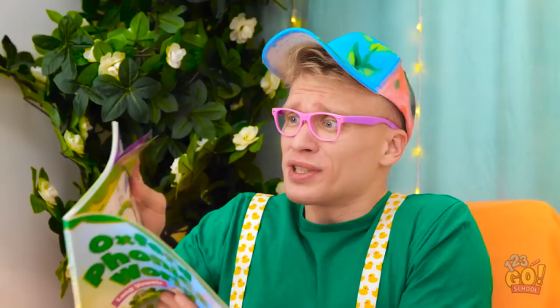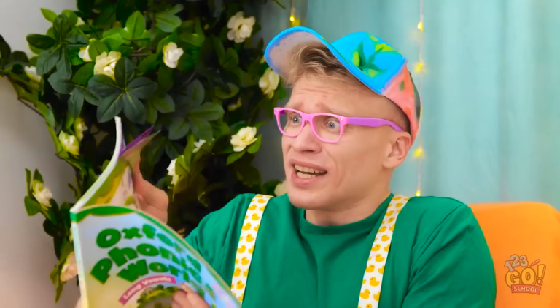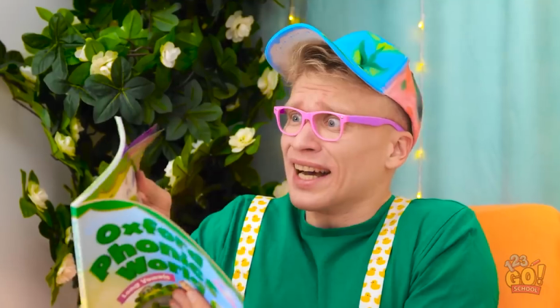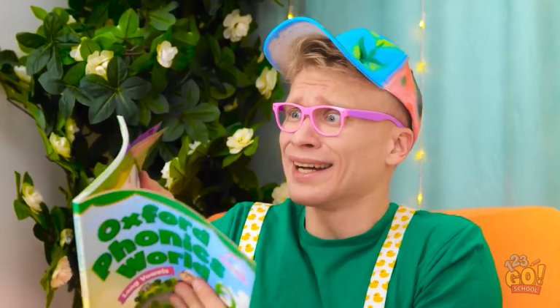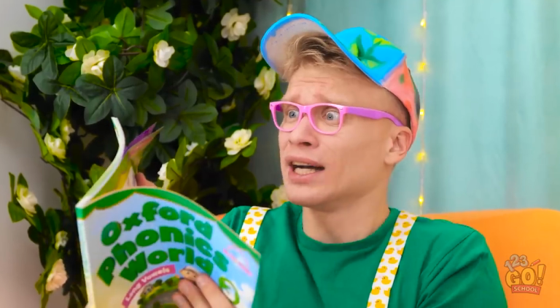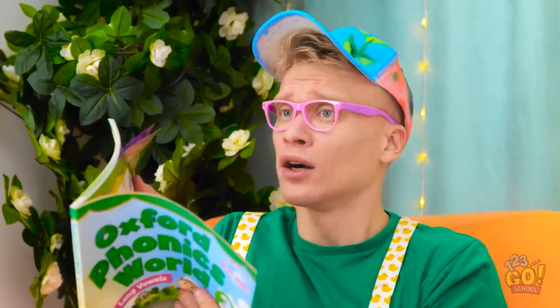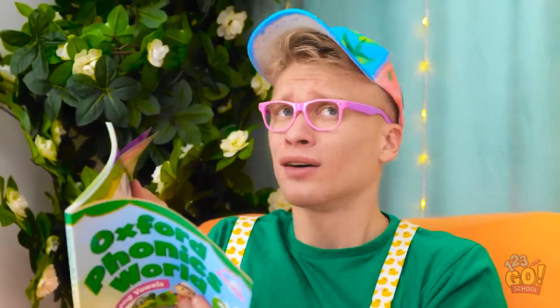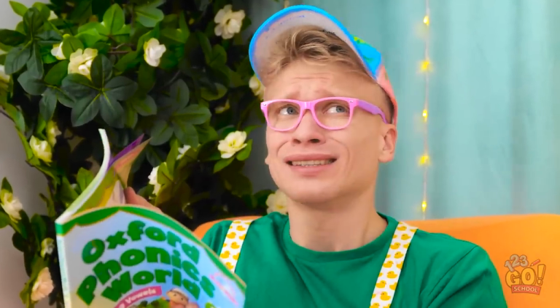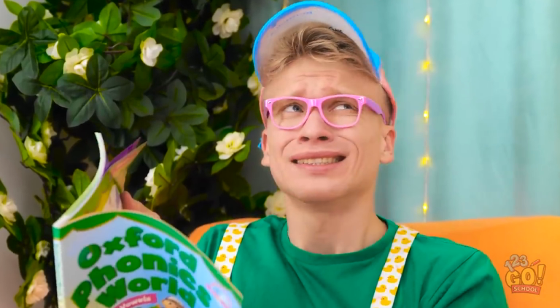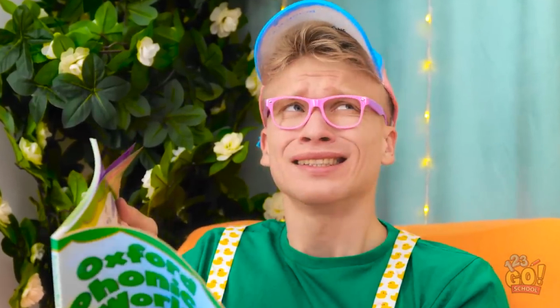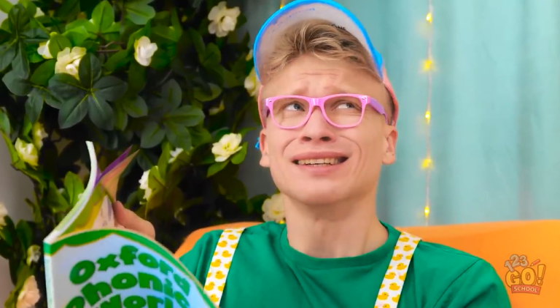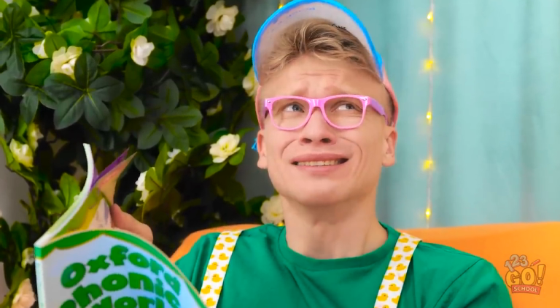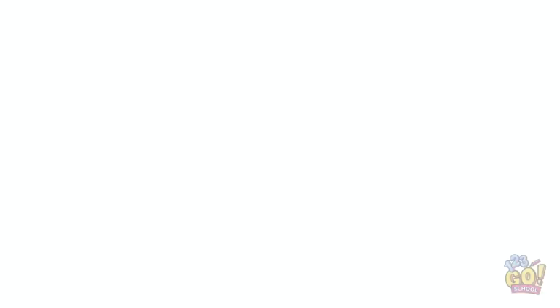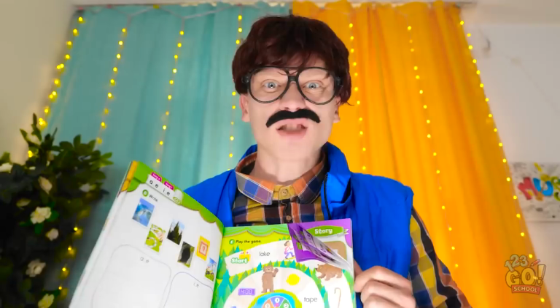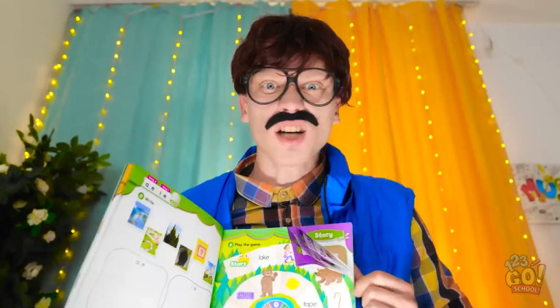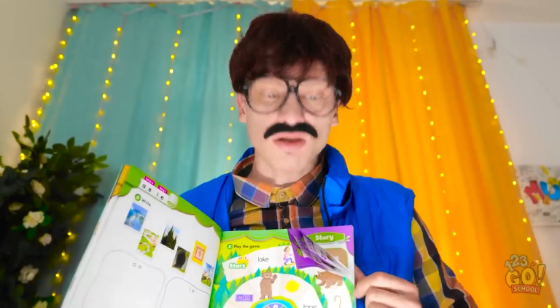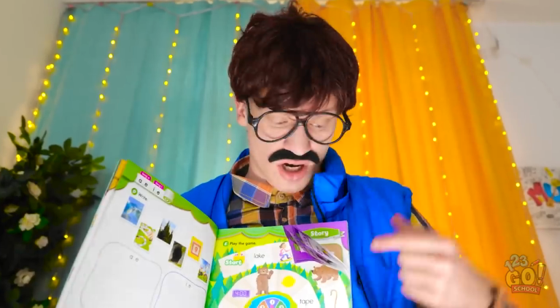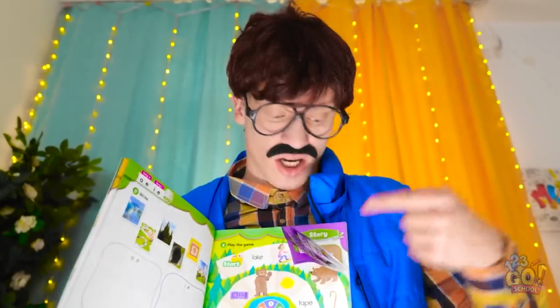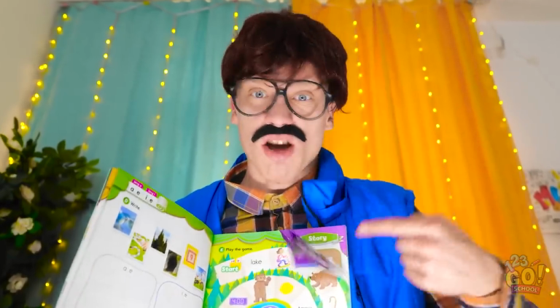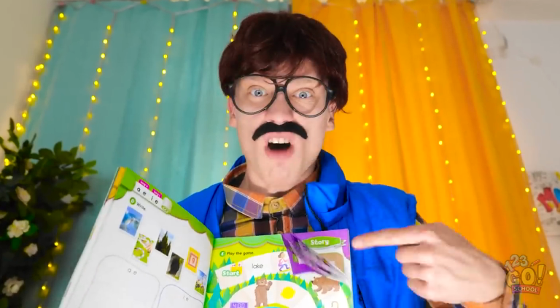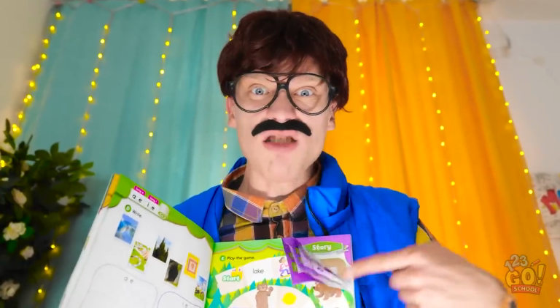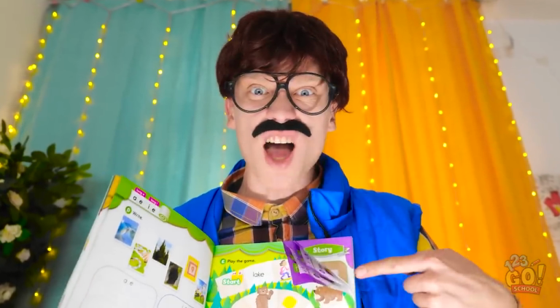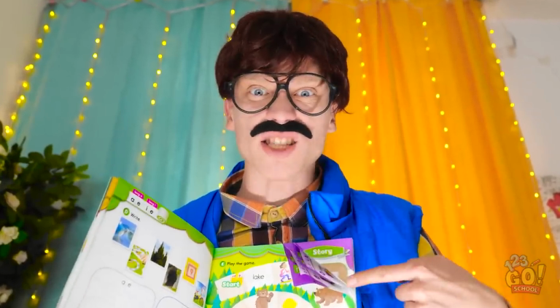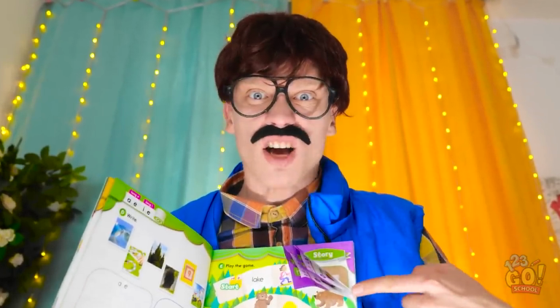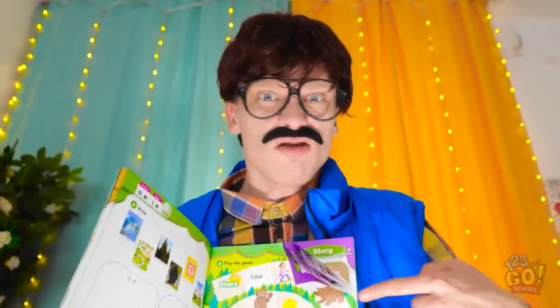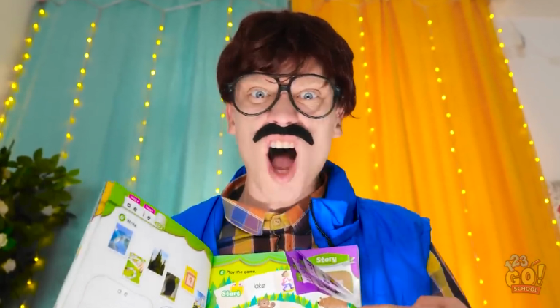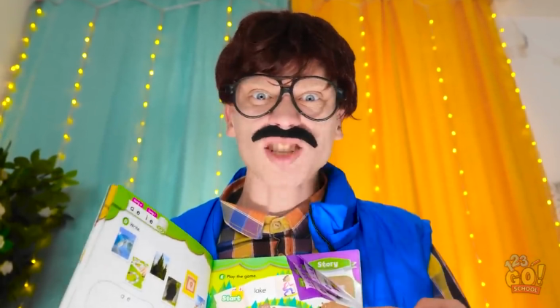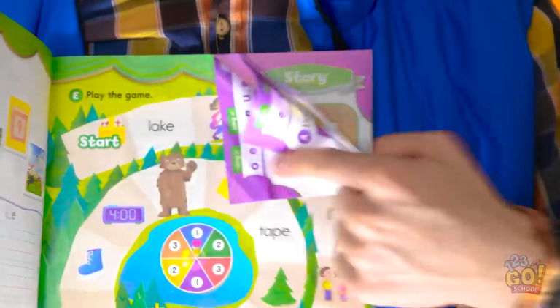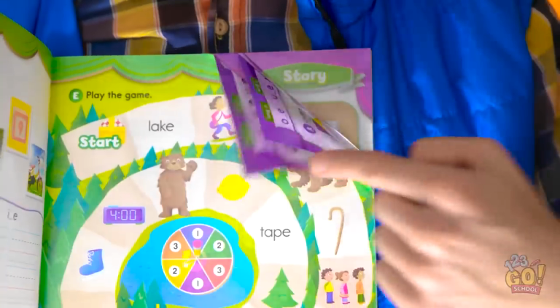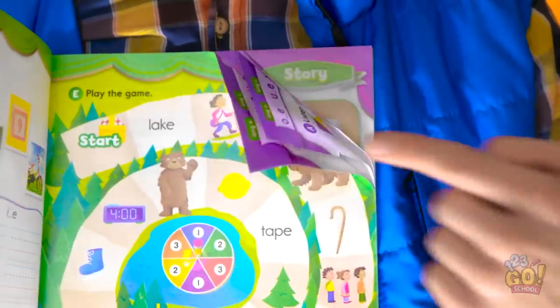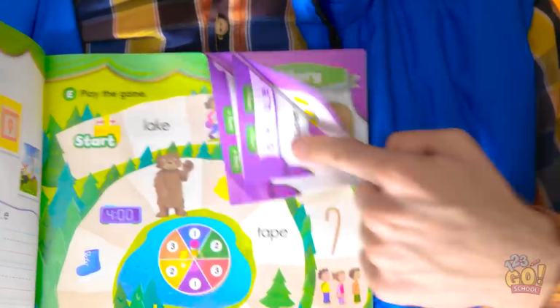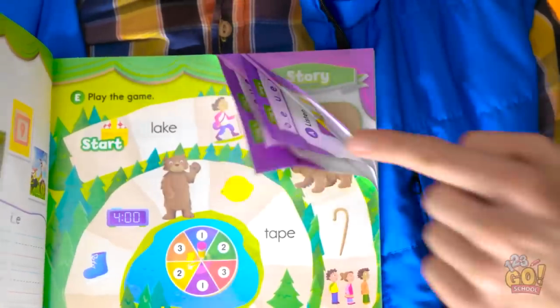What have I done? Dad is gonna be so mad. Look at this book. It's ruined.